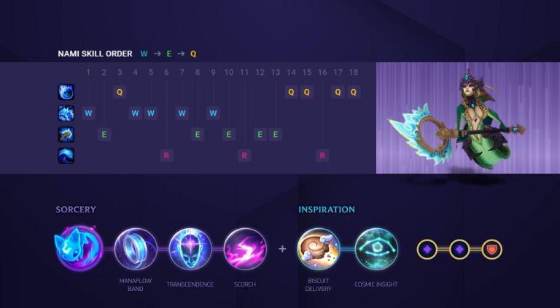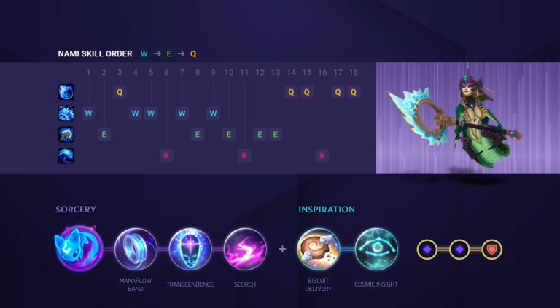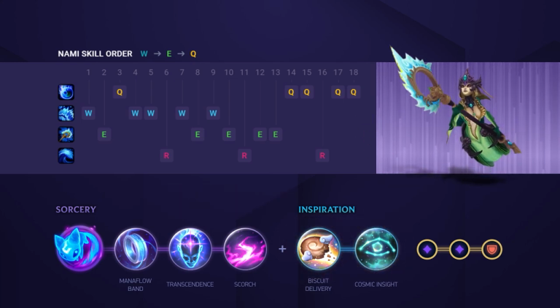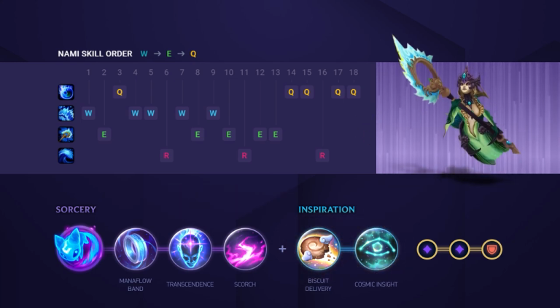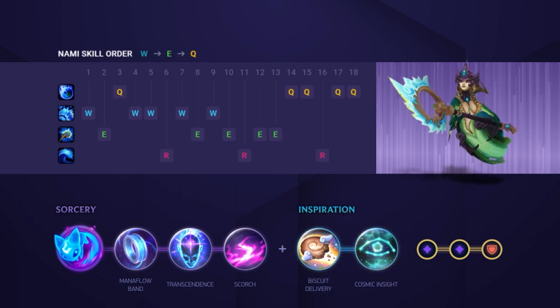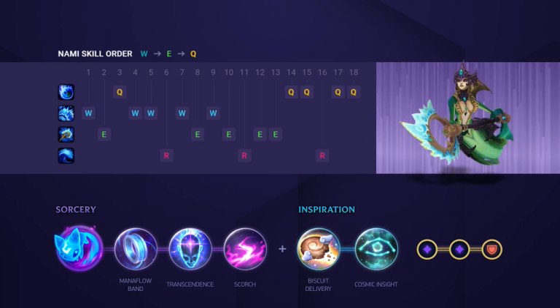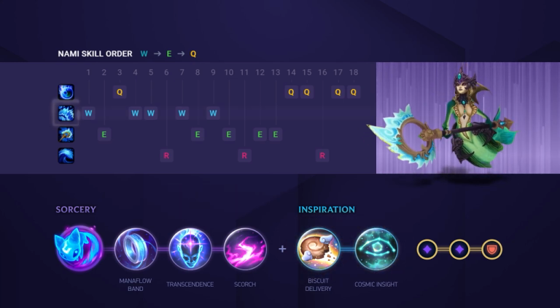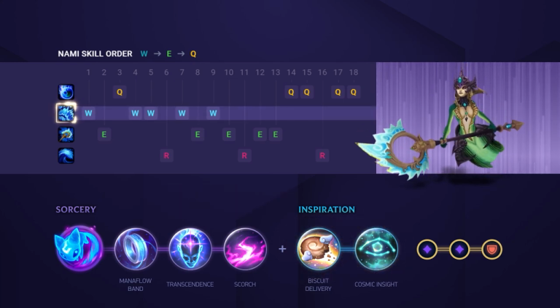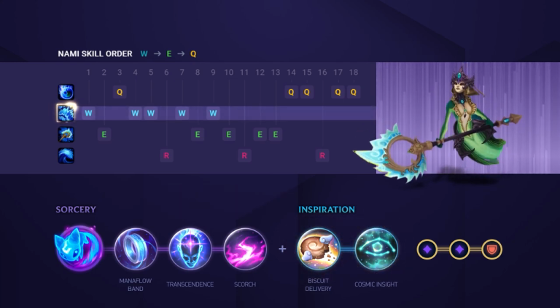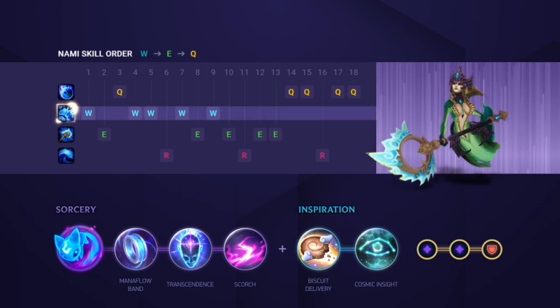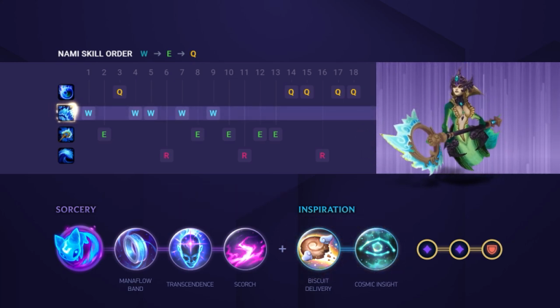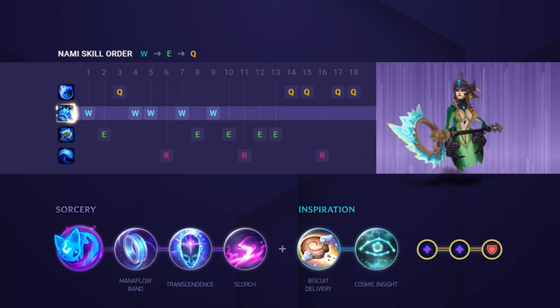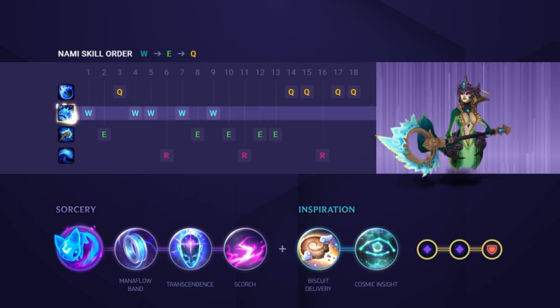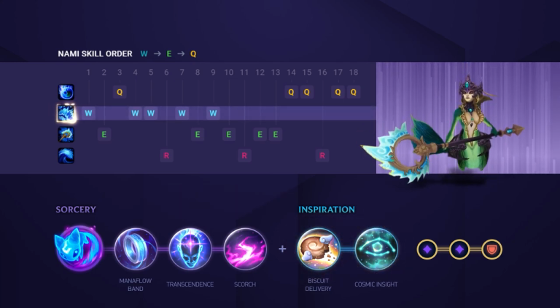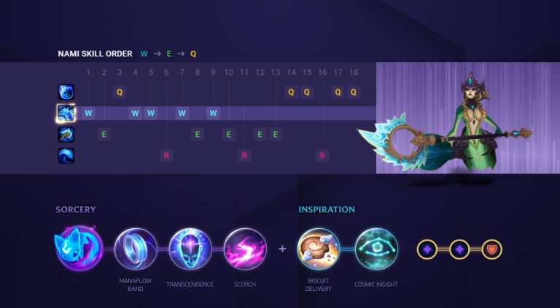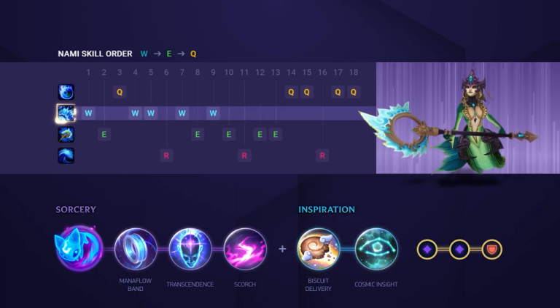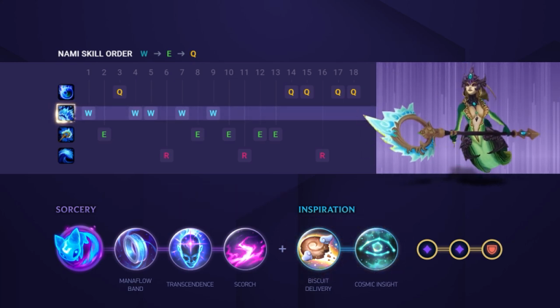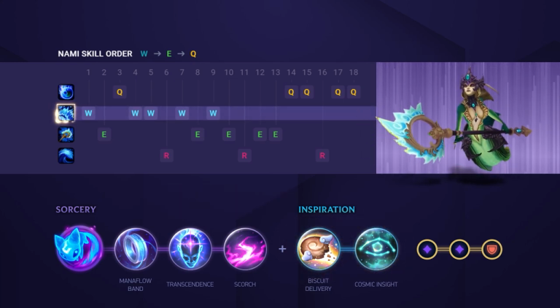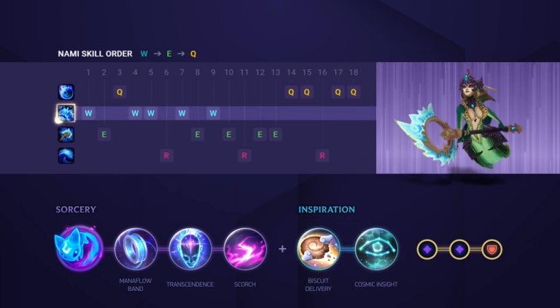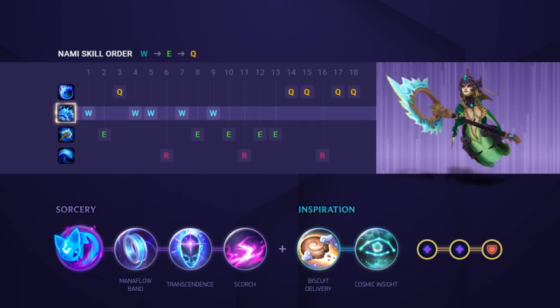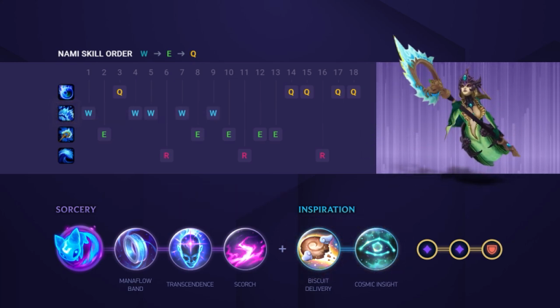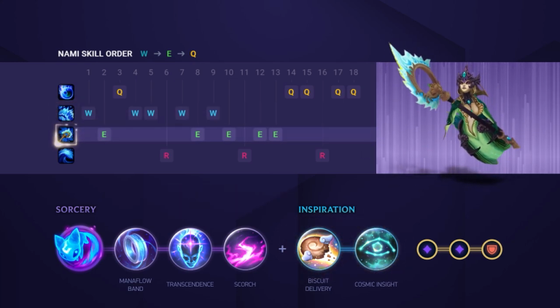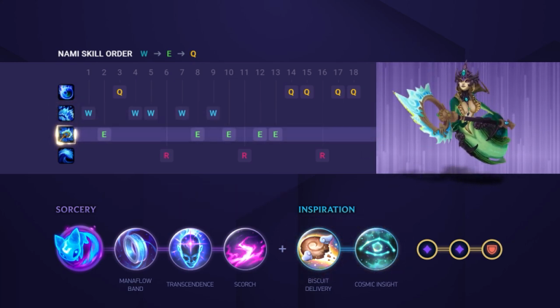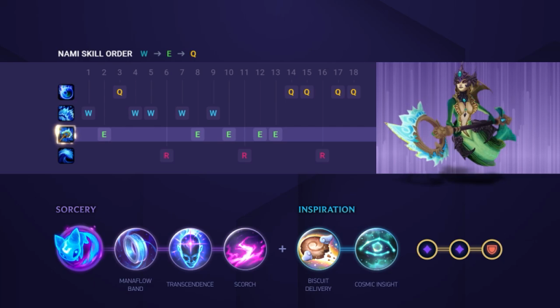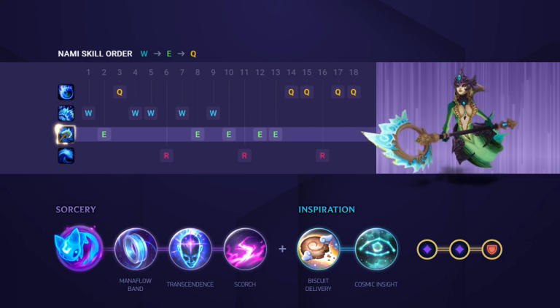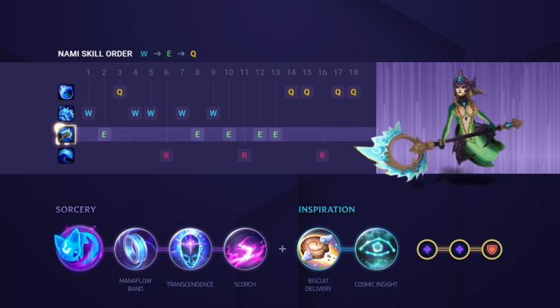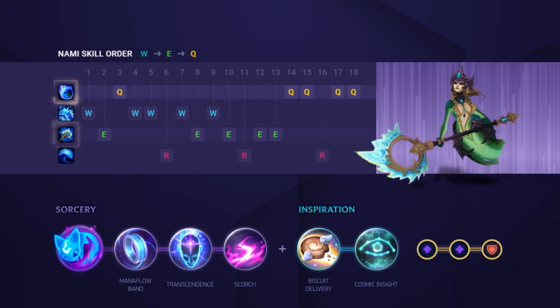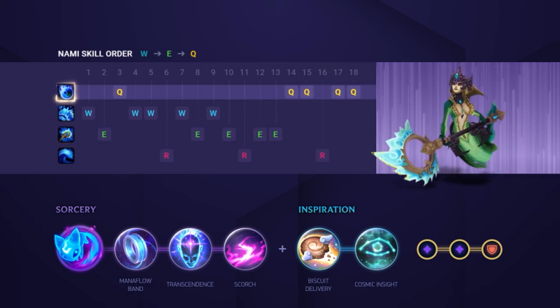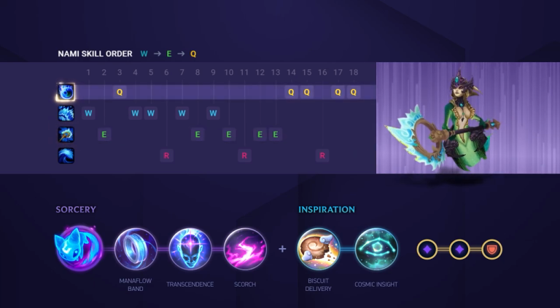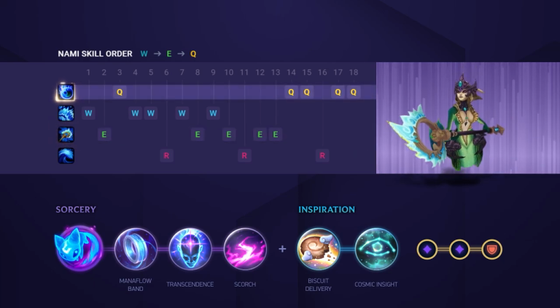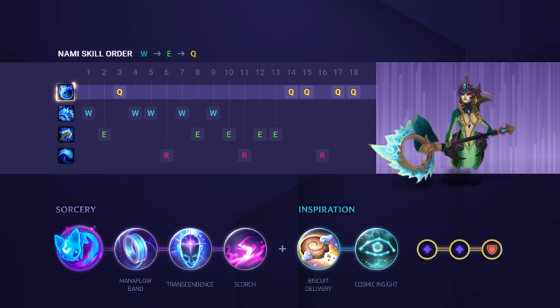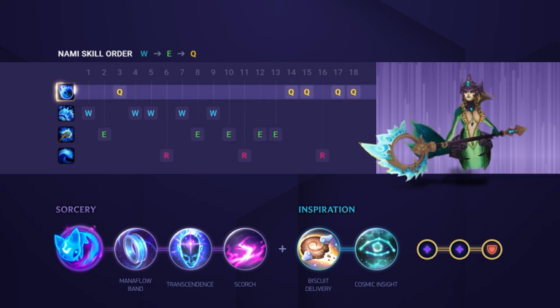For your skill order, you're going to want to max W first as it improves its healing and damage, then your E, and finally your Q to finish.